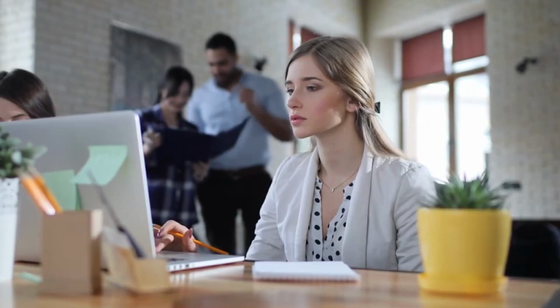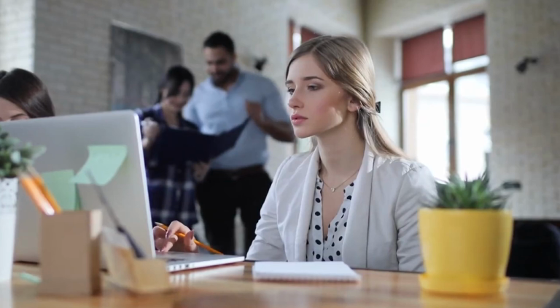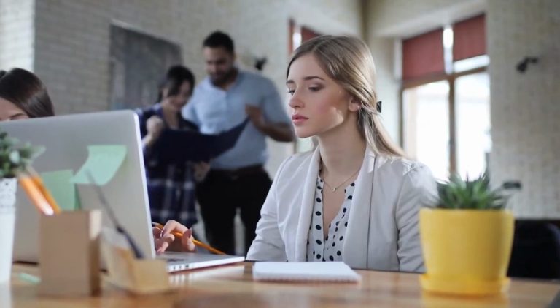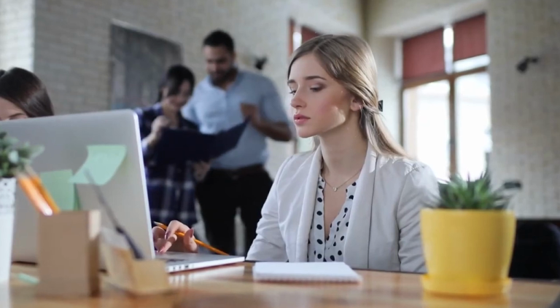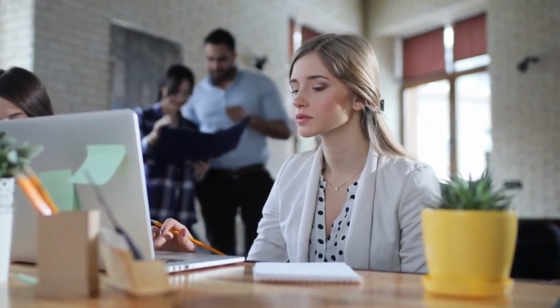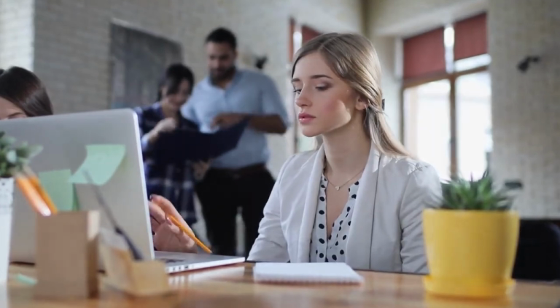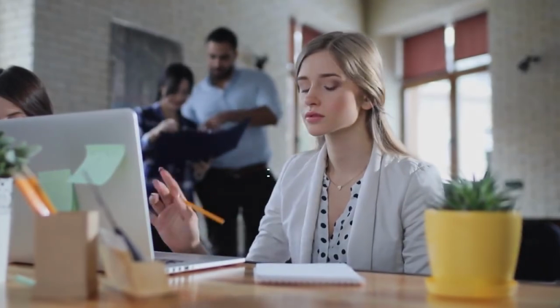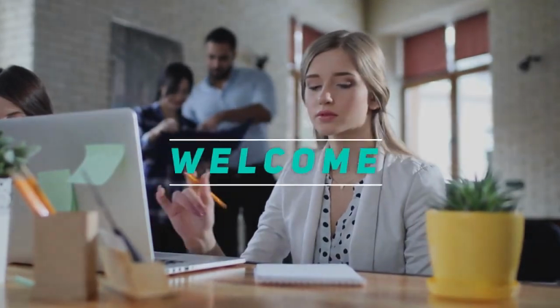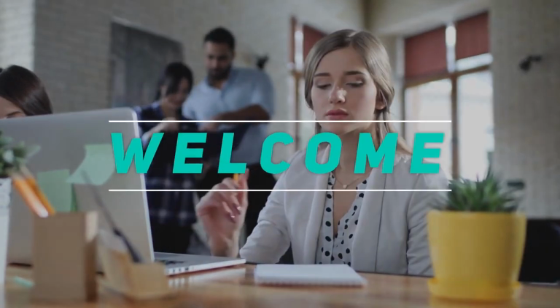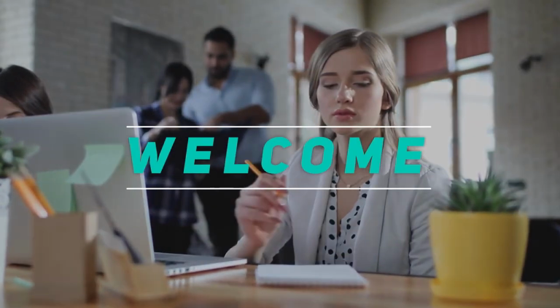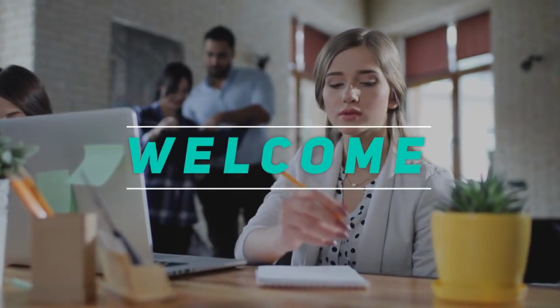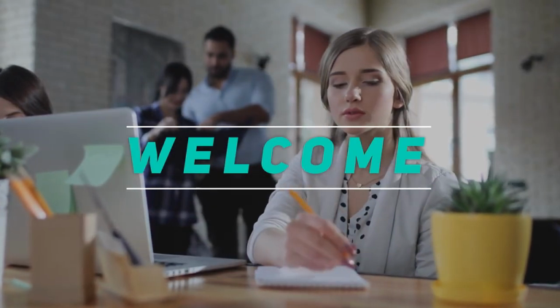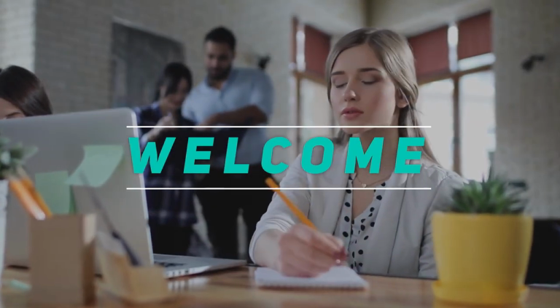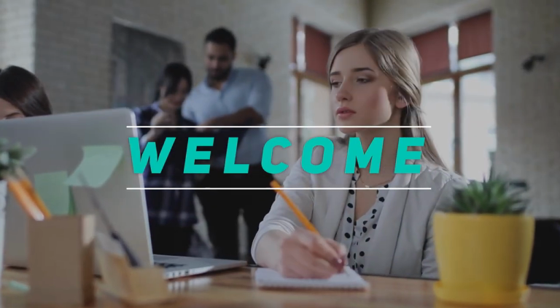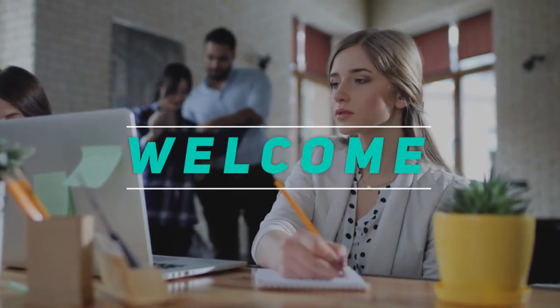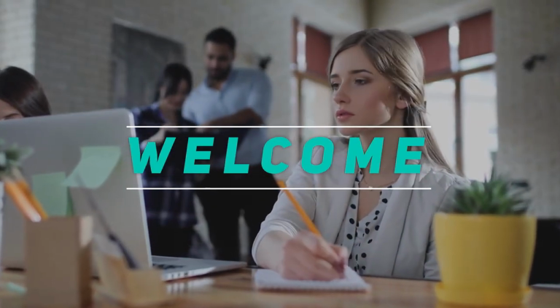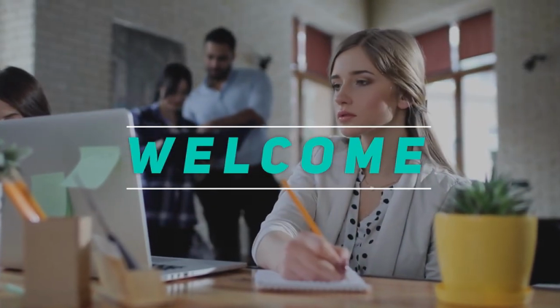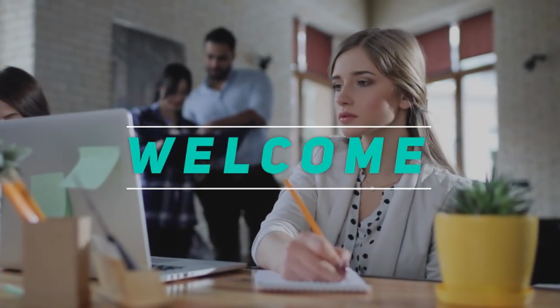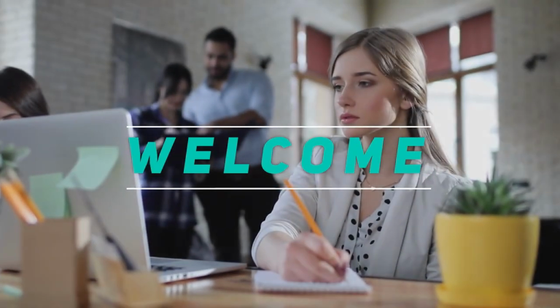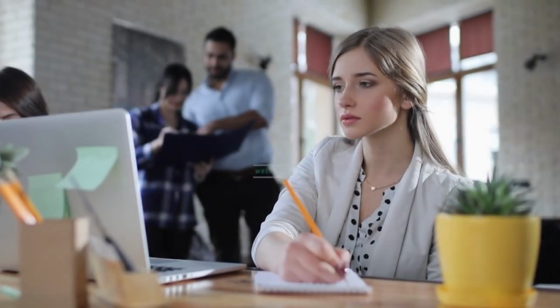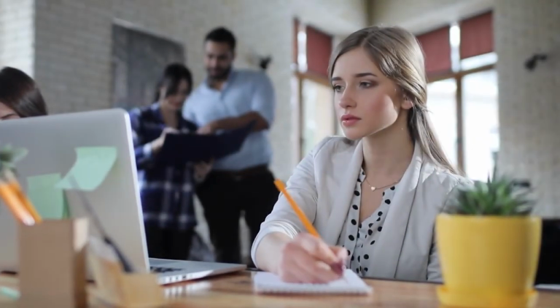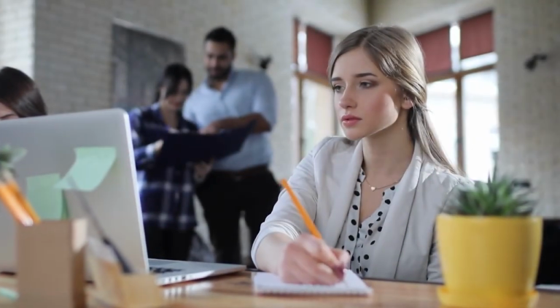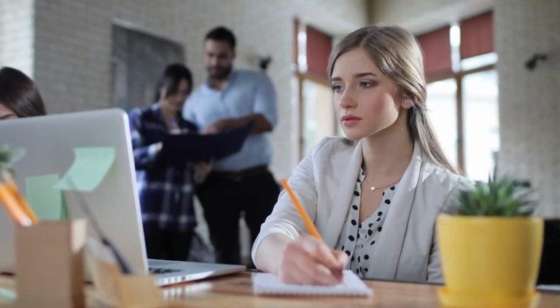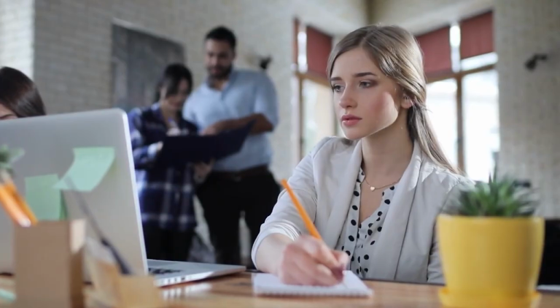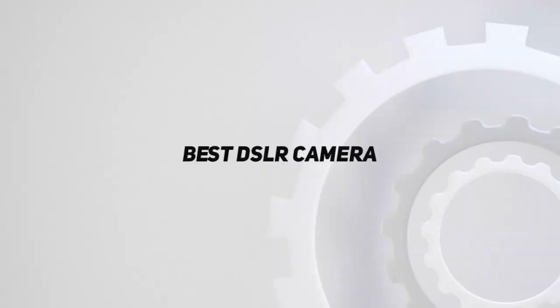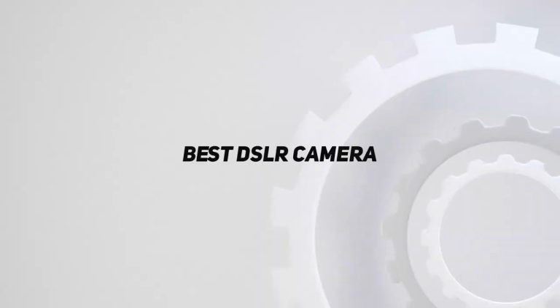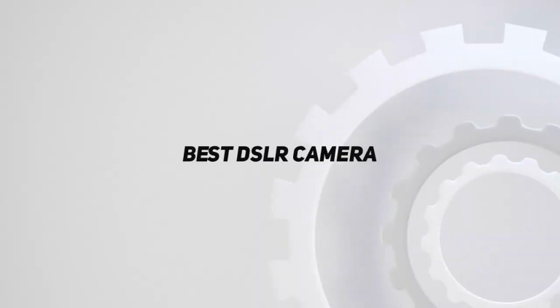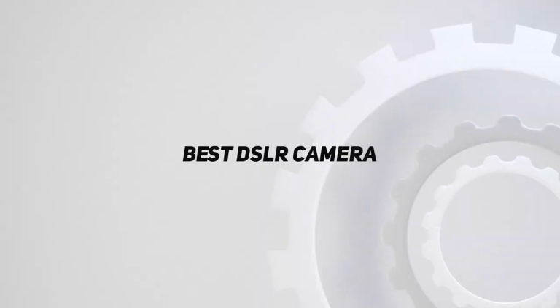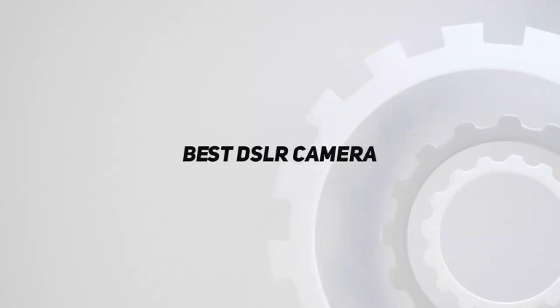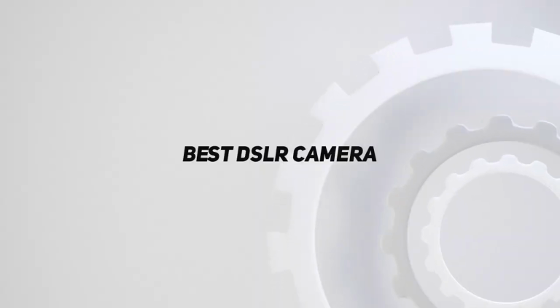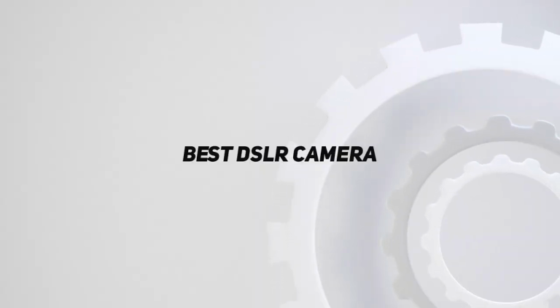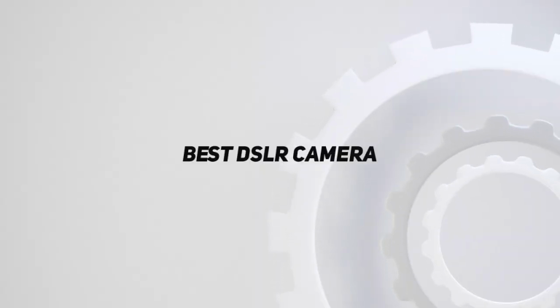Hey, welcome back to my channel. In this video, I'm going to talk about the top 5 best DSLR cameras.